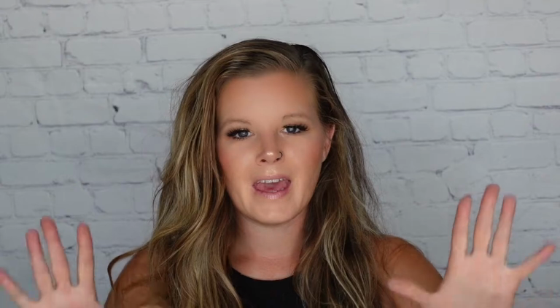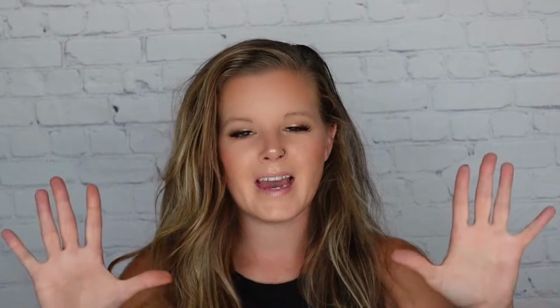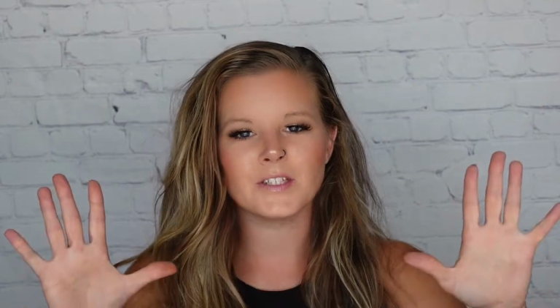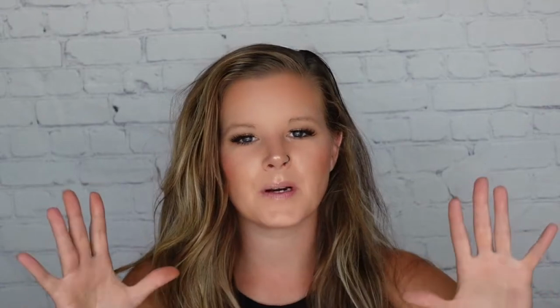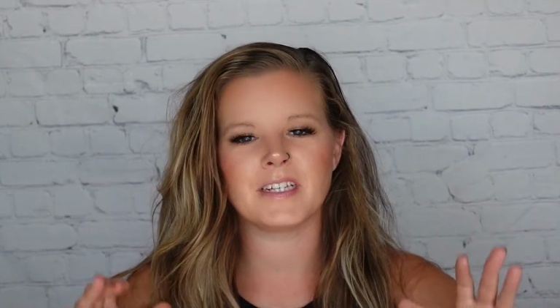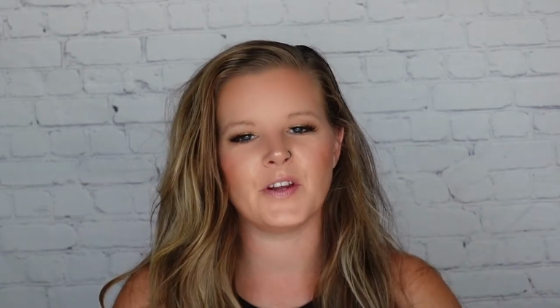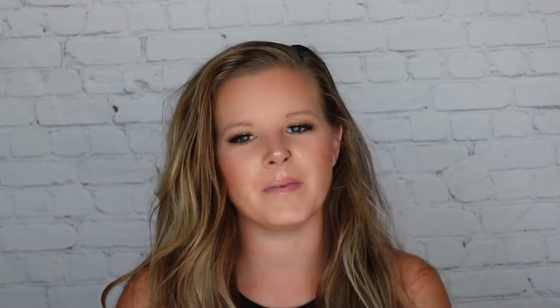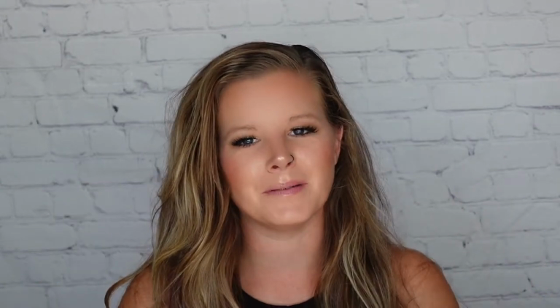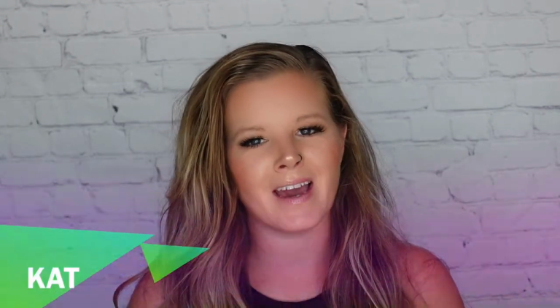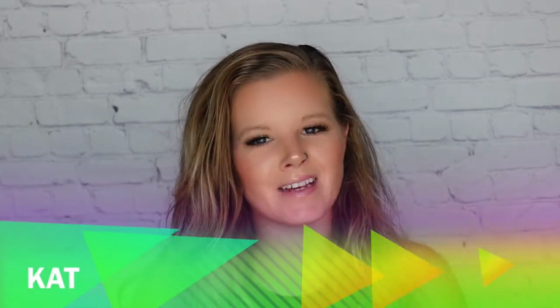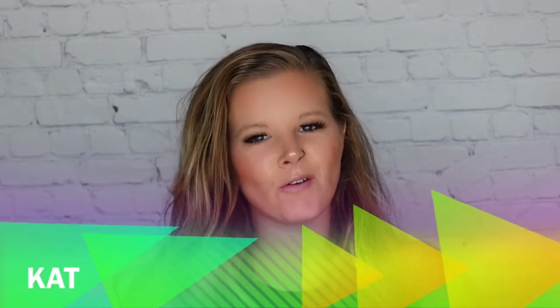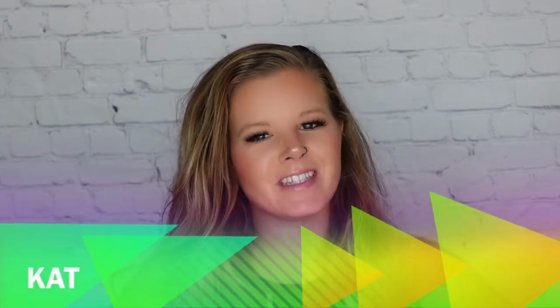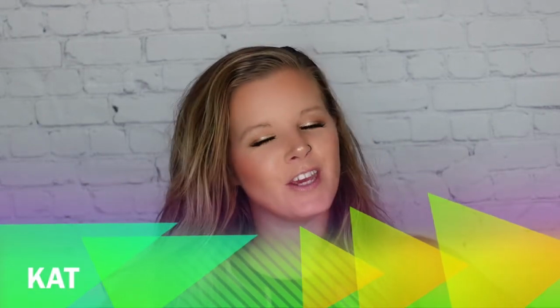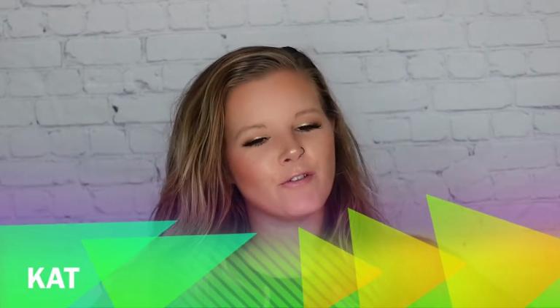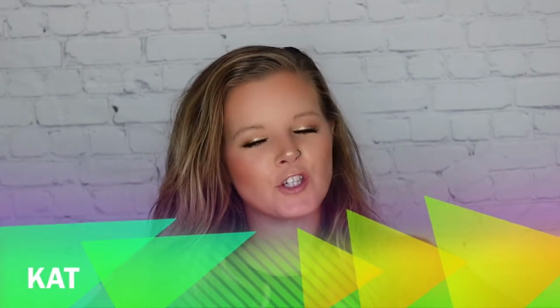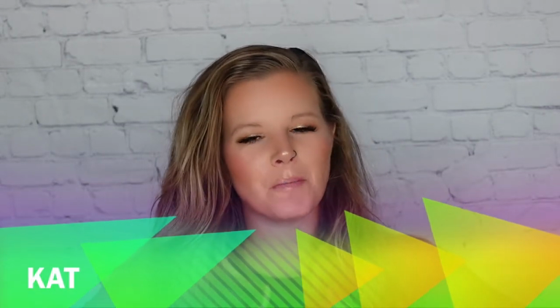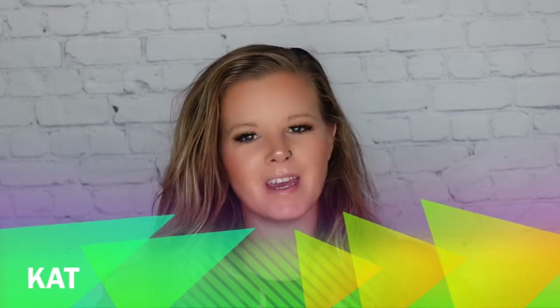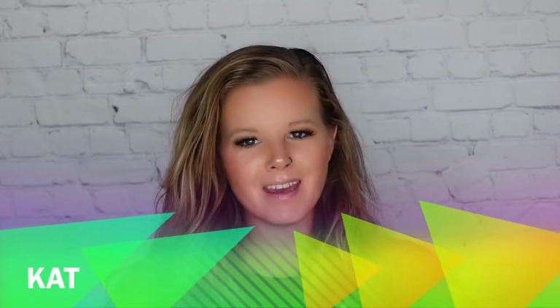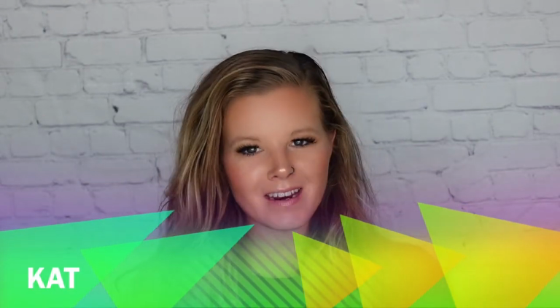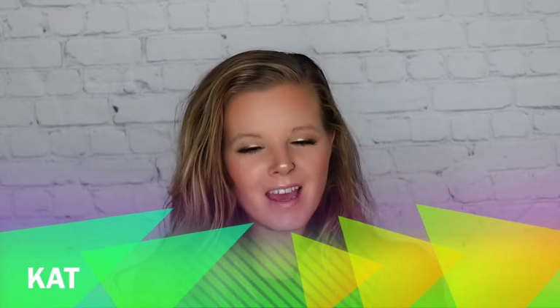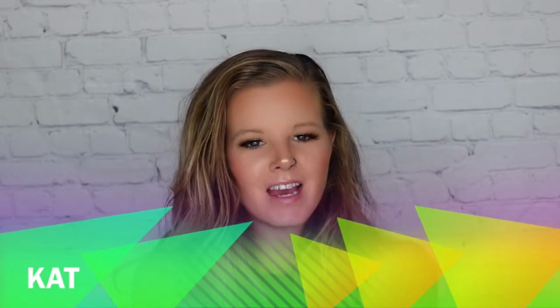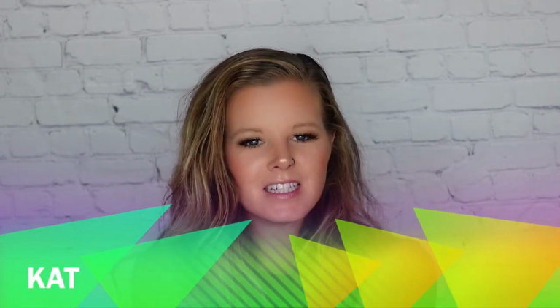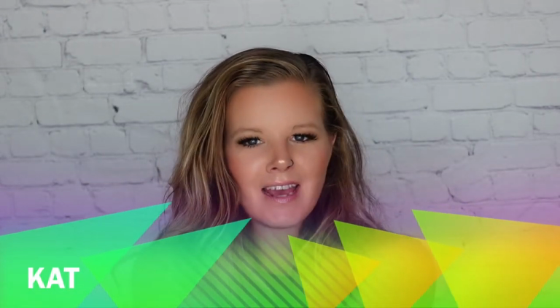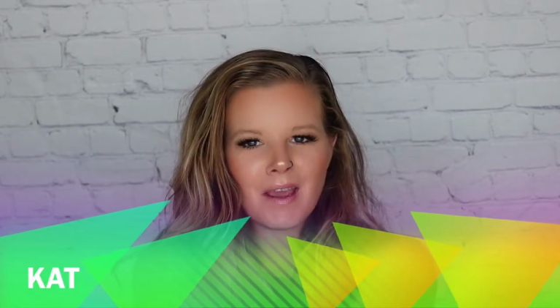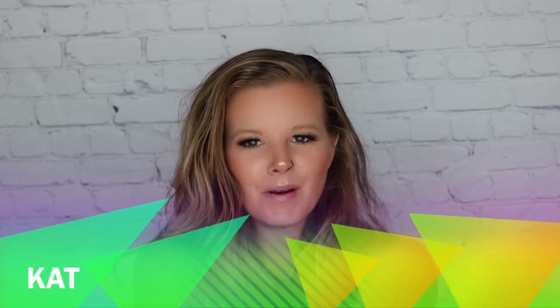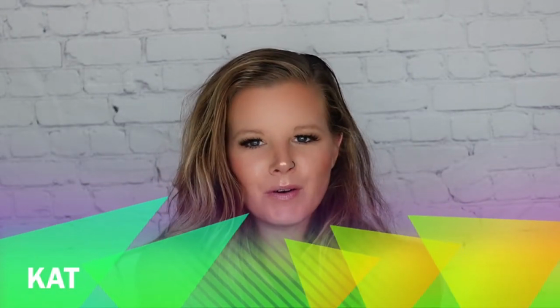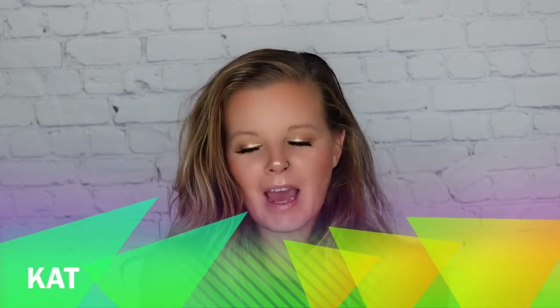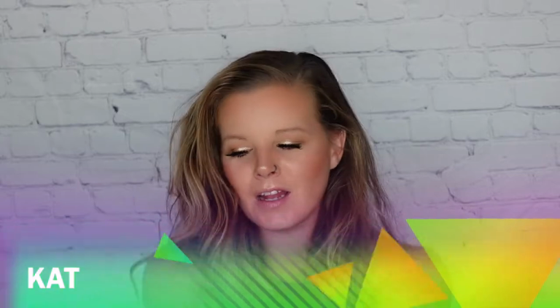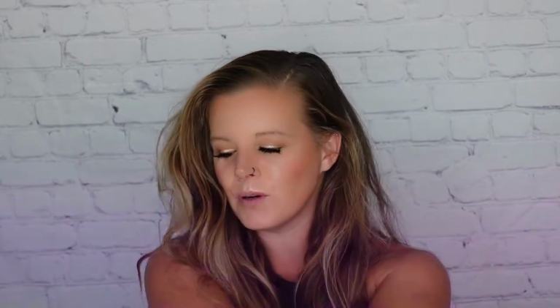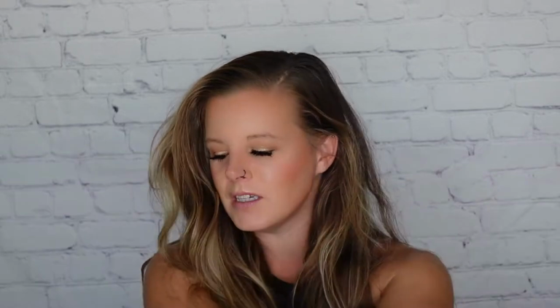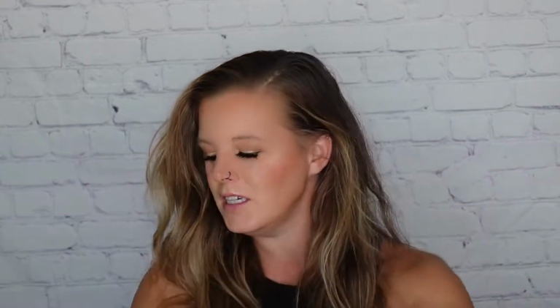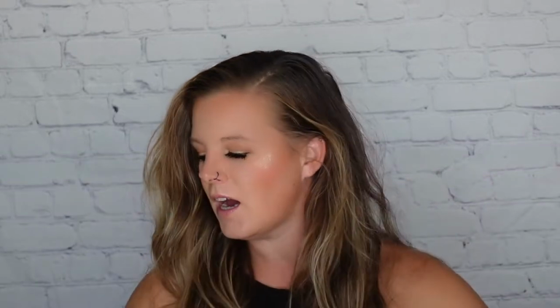Hey guys, welcome to this video. My name is Kat. As always, thank you for stopping in. Today we are doing a Halloween DIY.